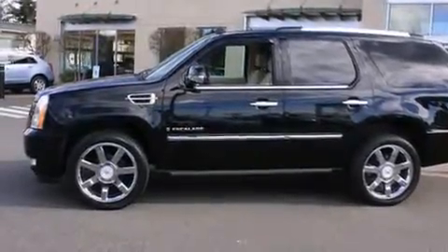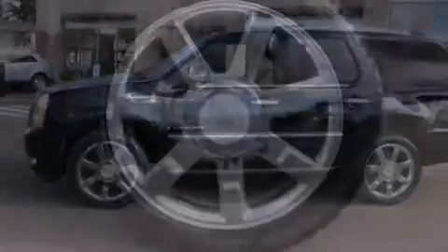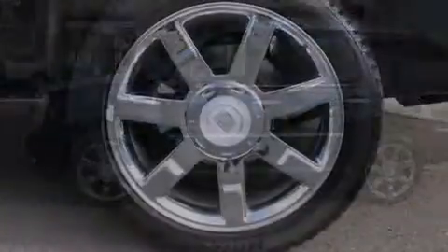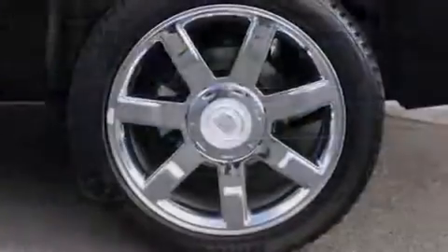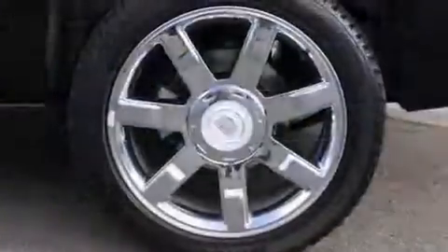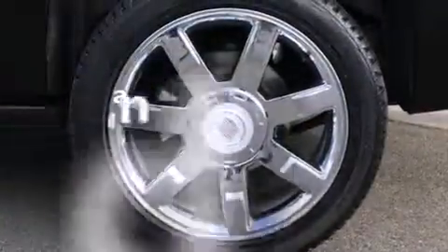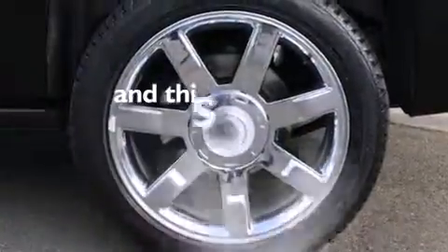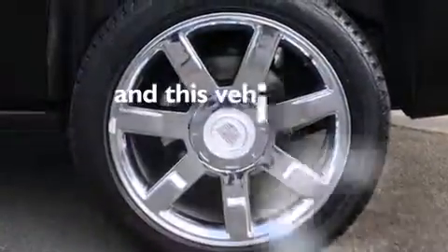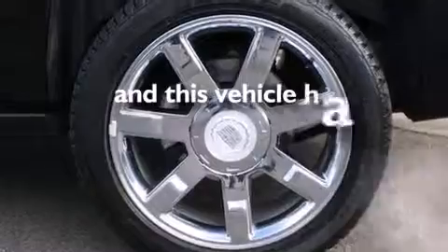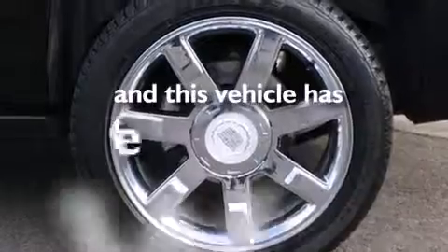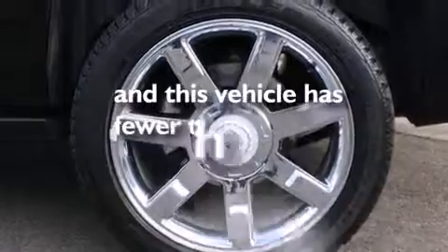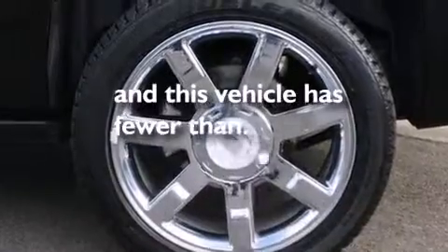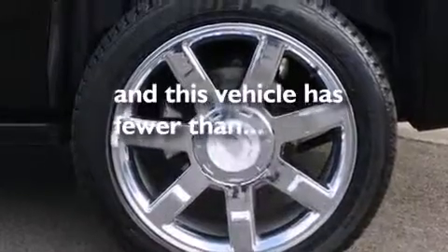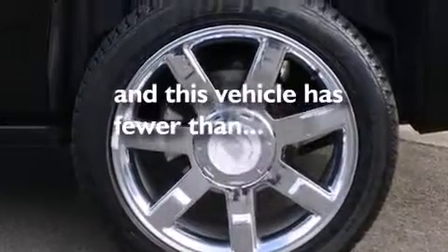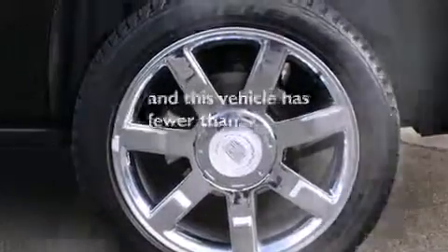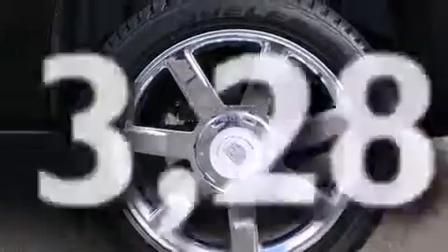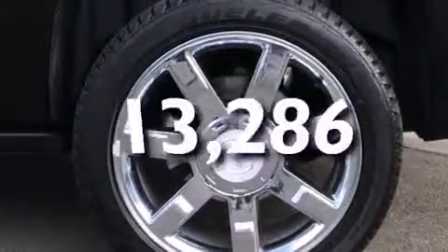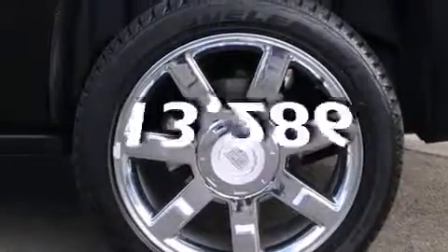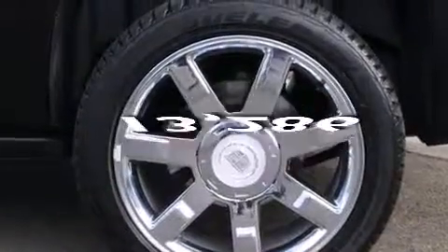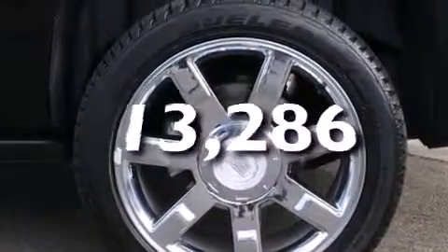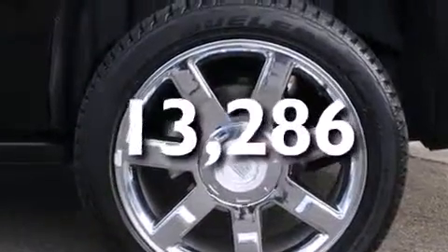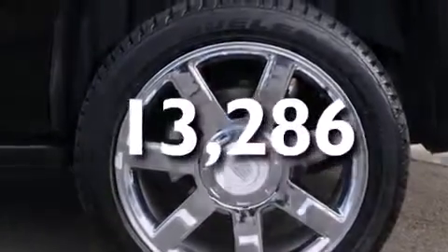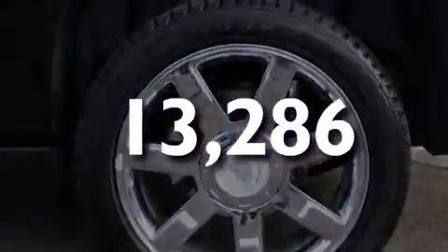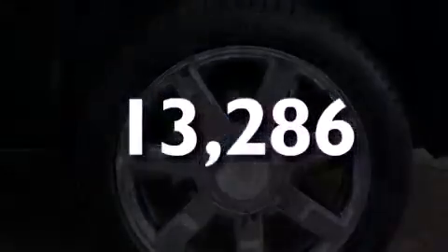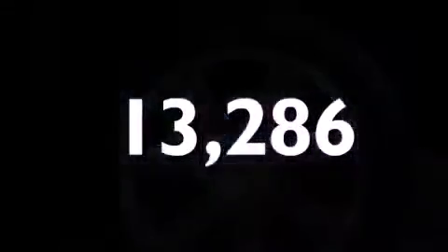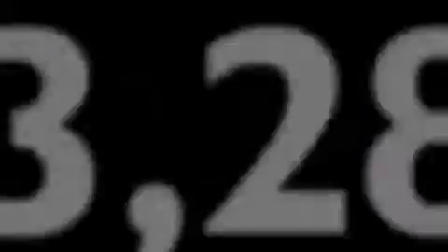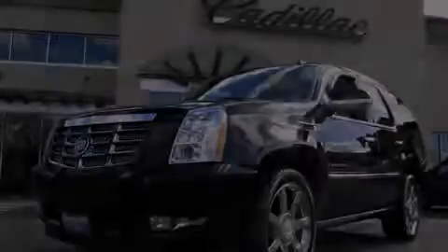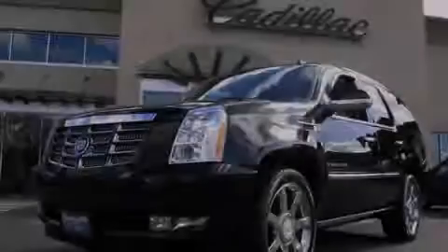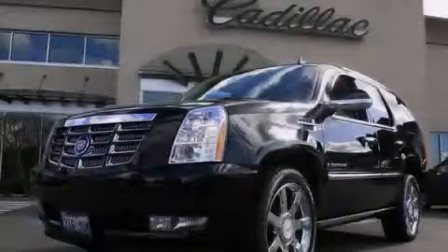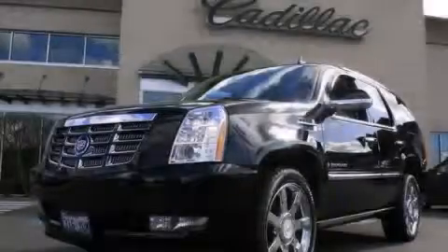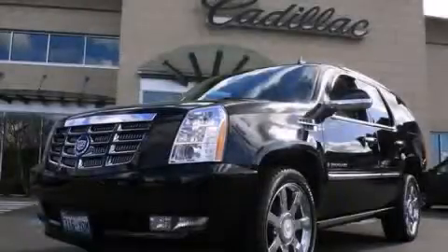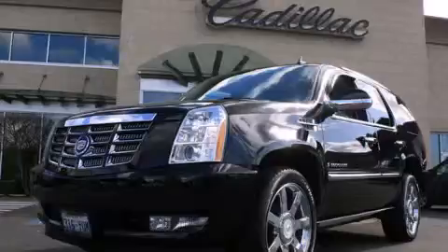This vehicle has less than 14,000 miles. Stop by today and test drive this automobile for yourself.